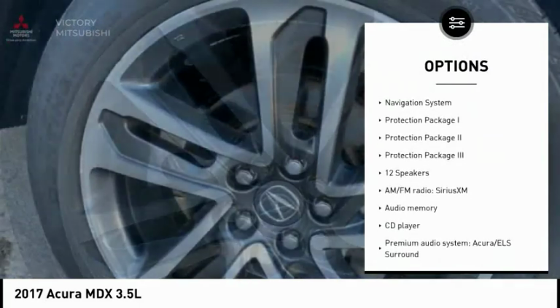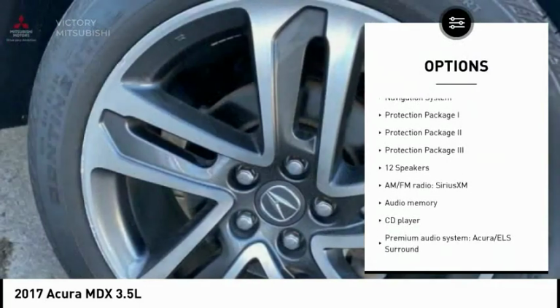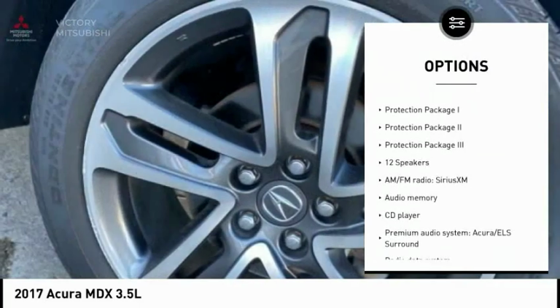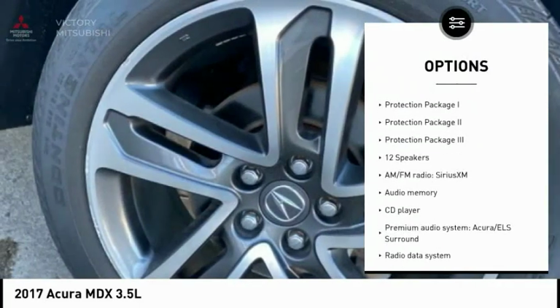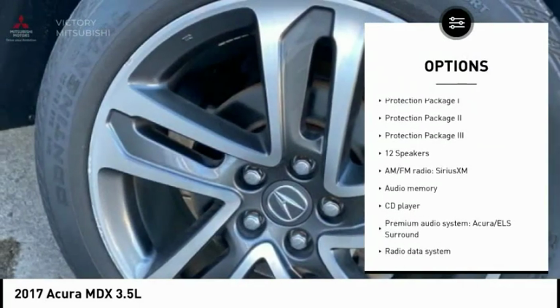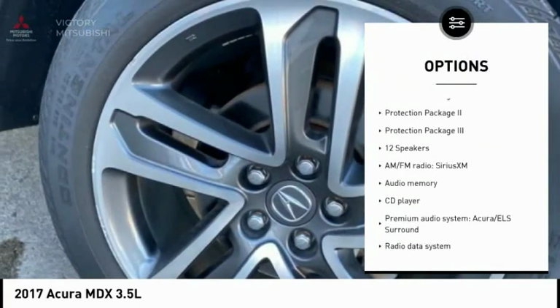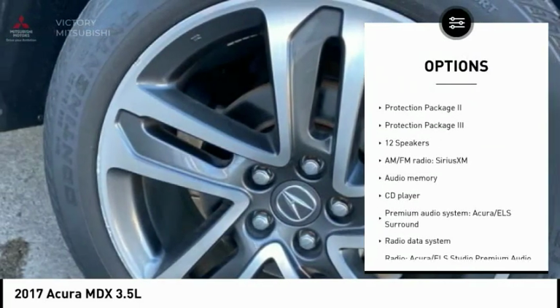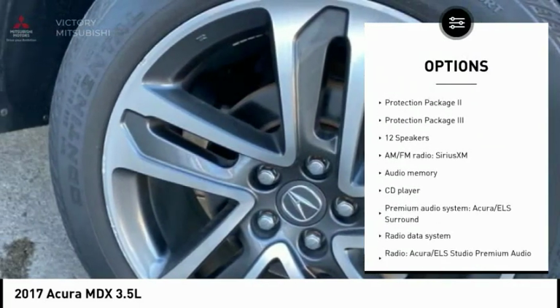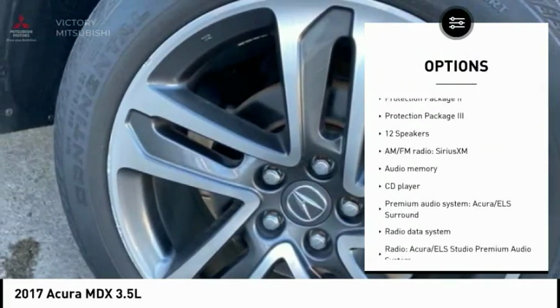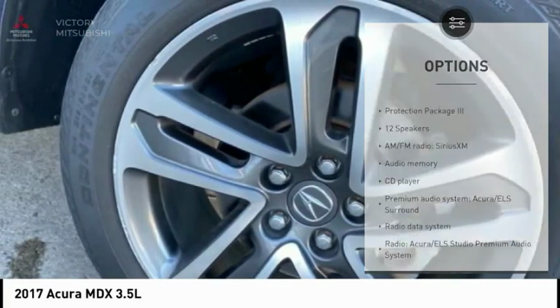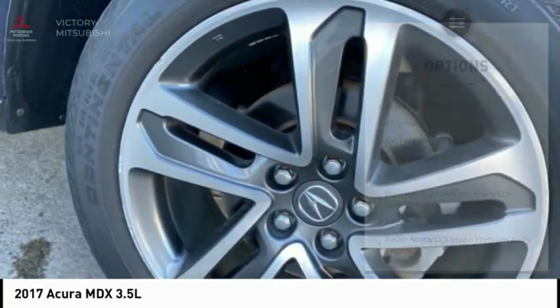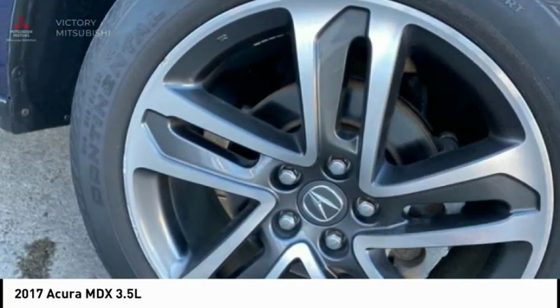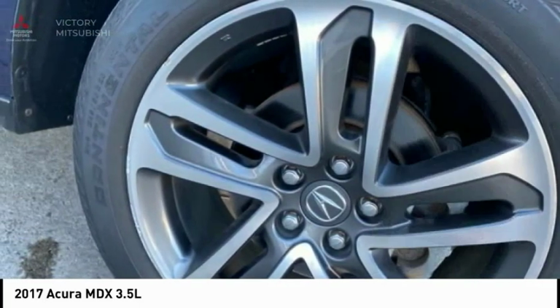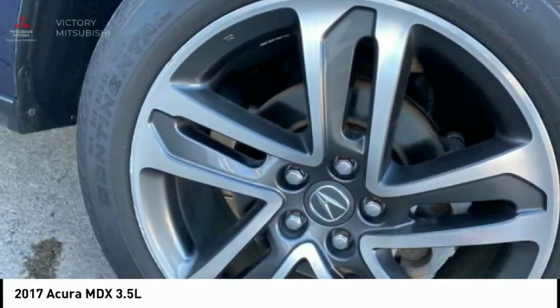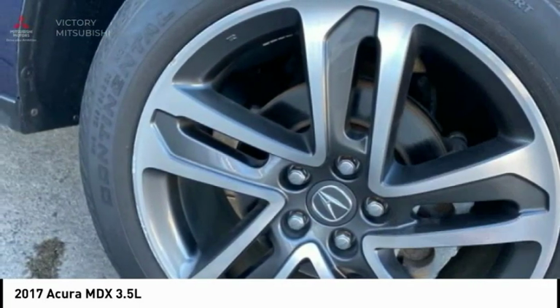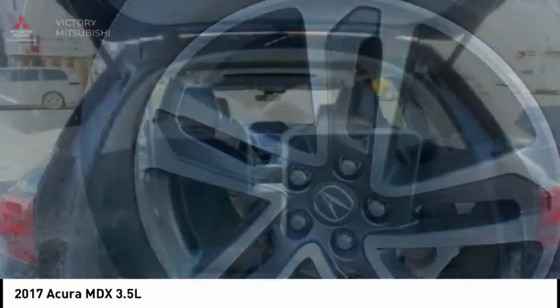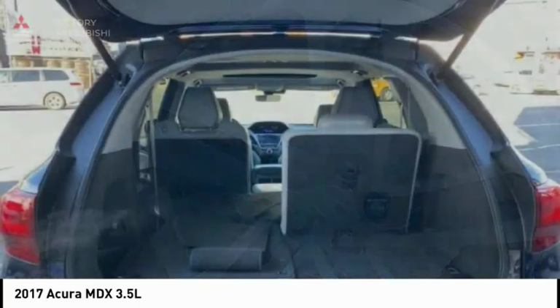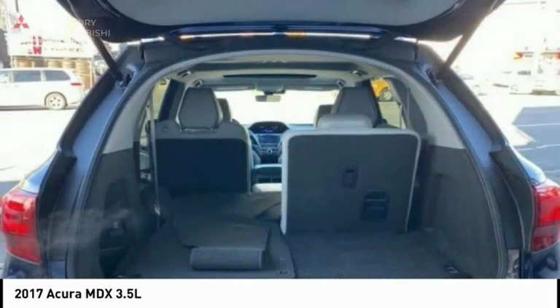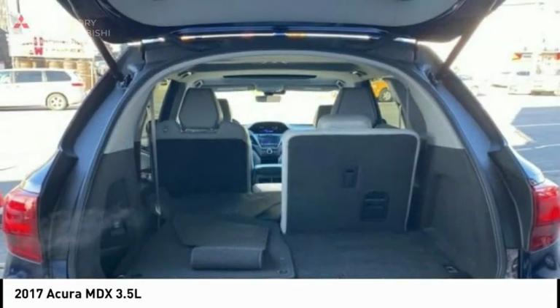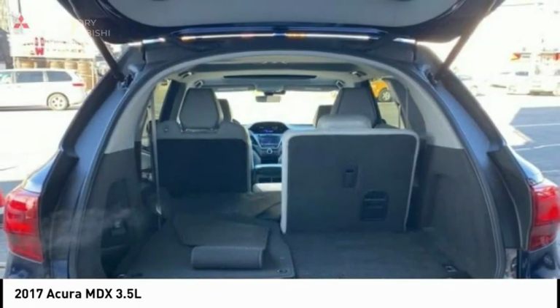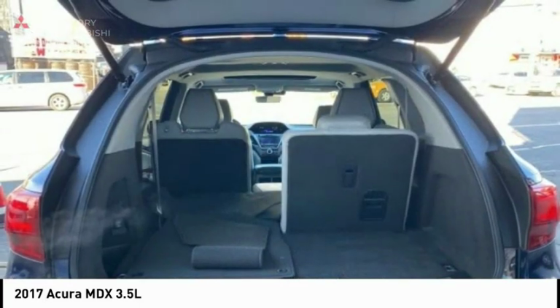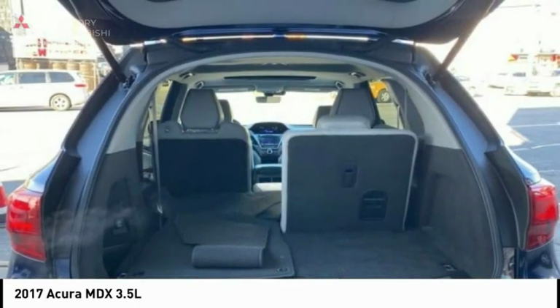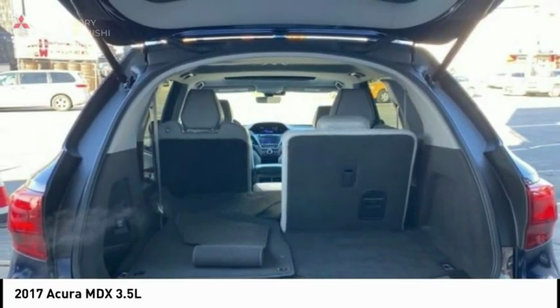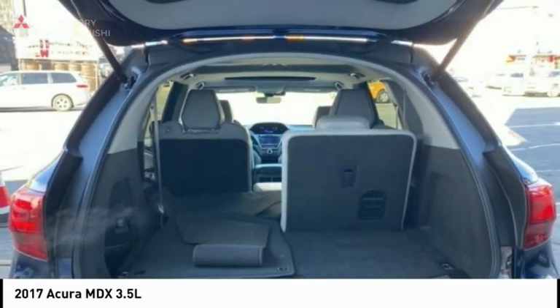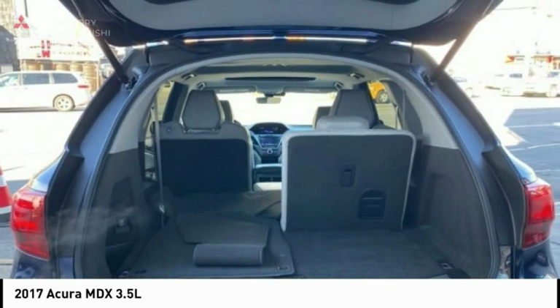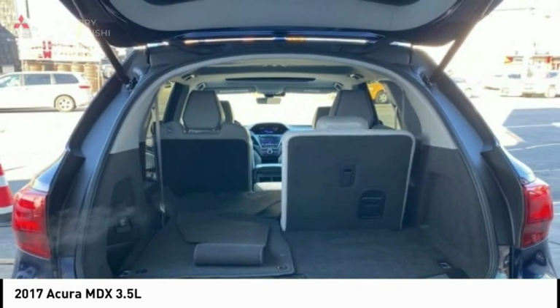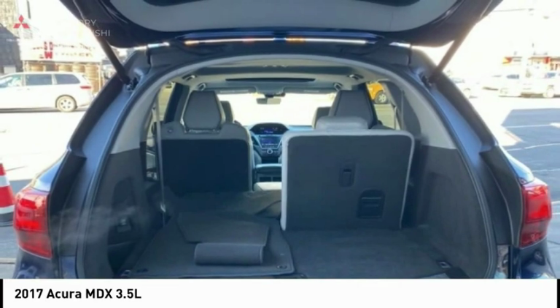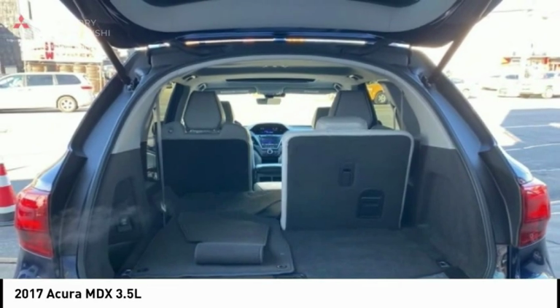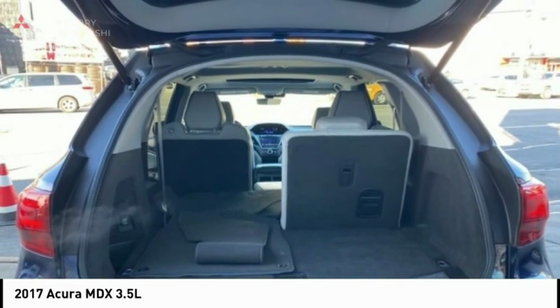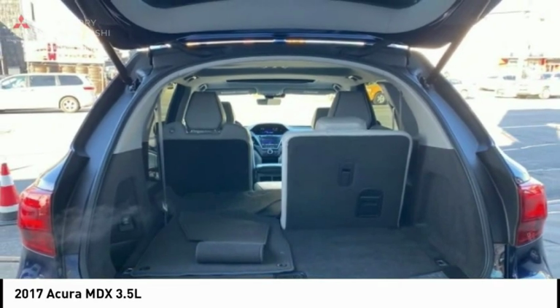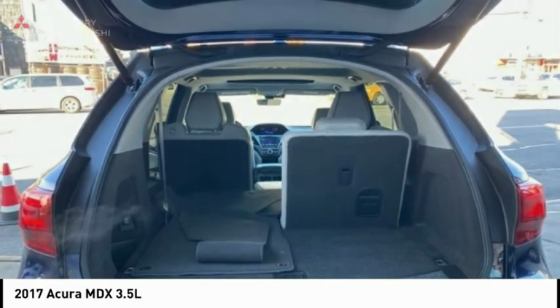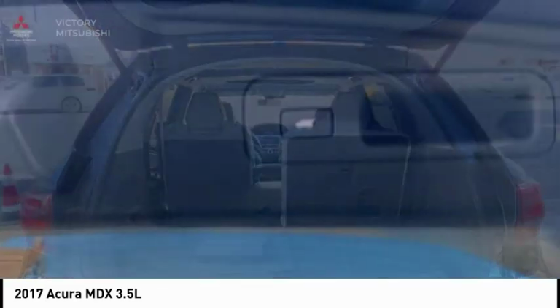Fog lights, speed control, four-wheel disc brakes, power moonroof, ventilated front seats.